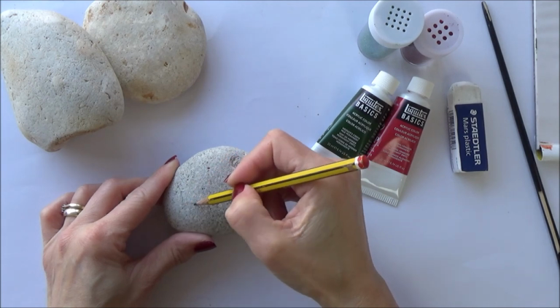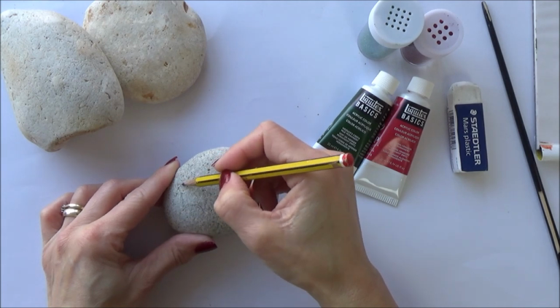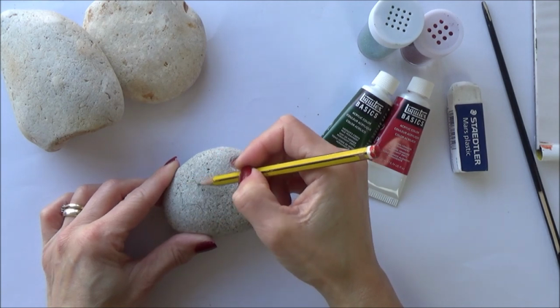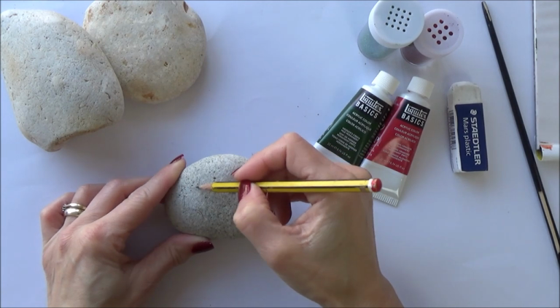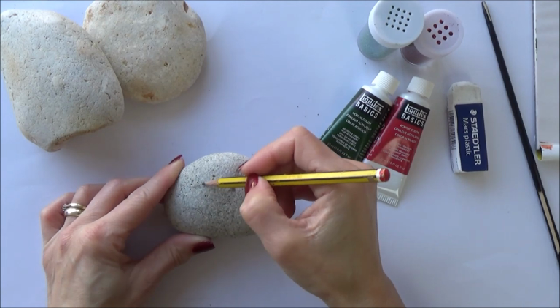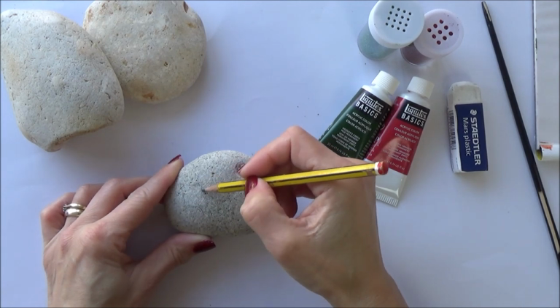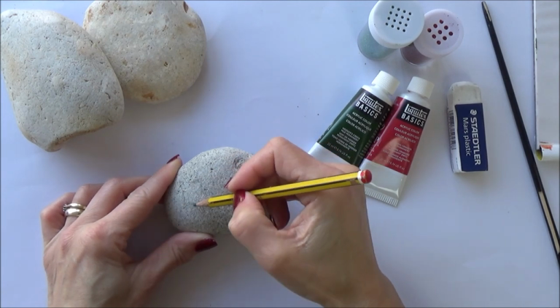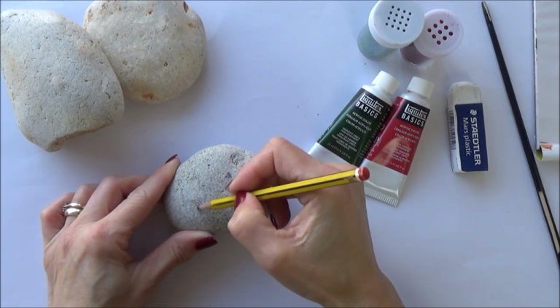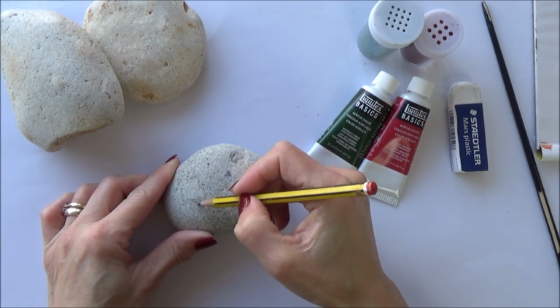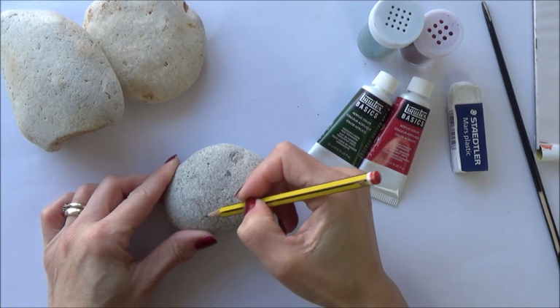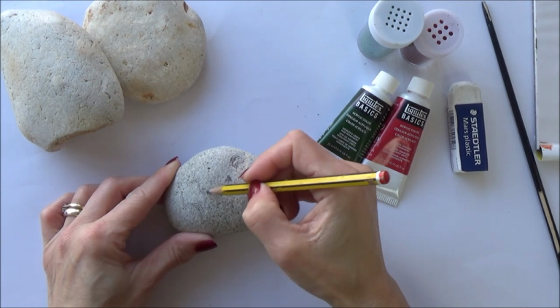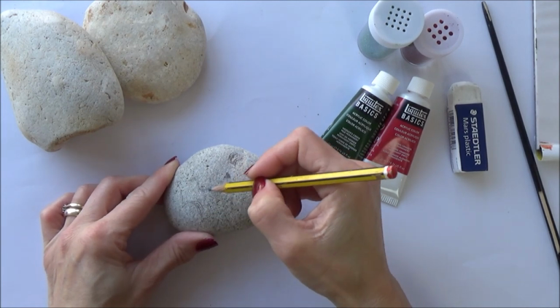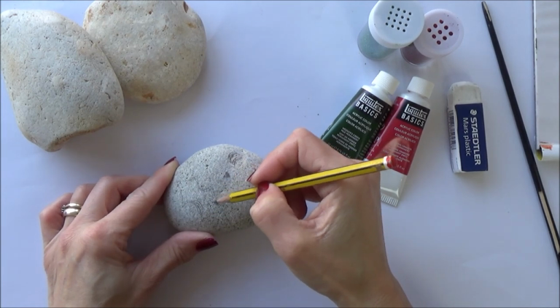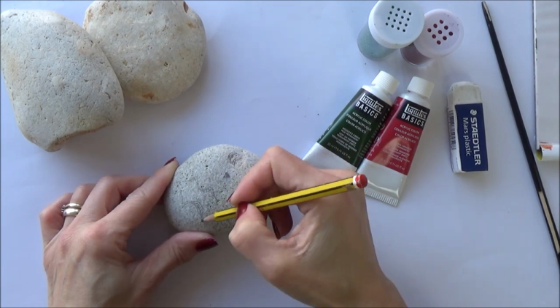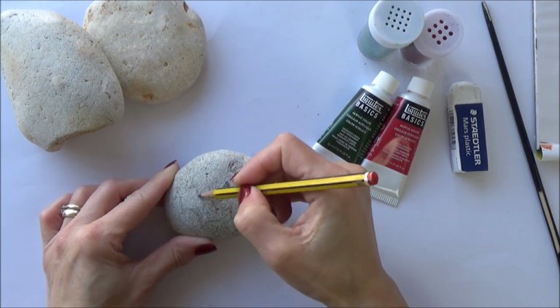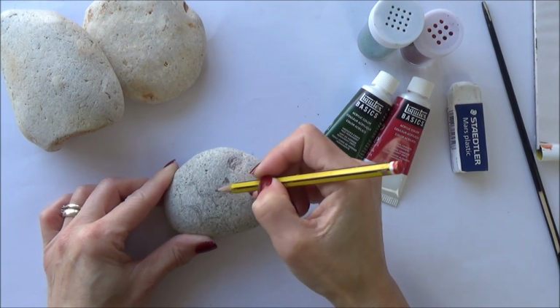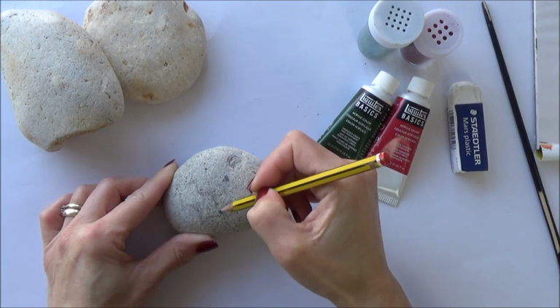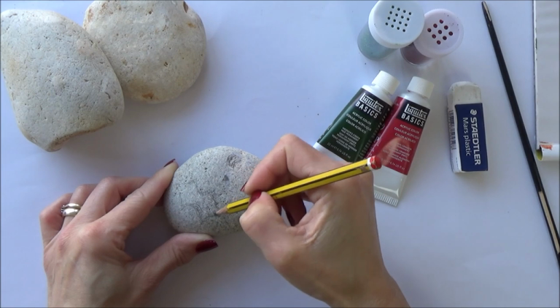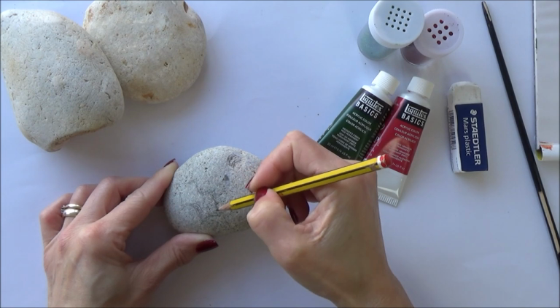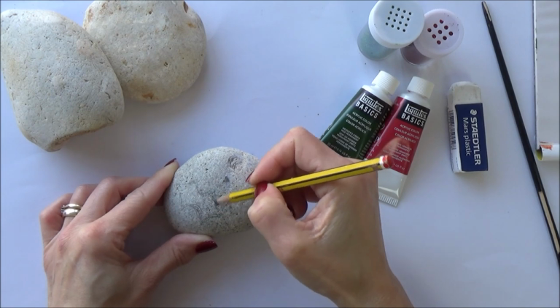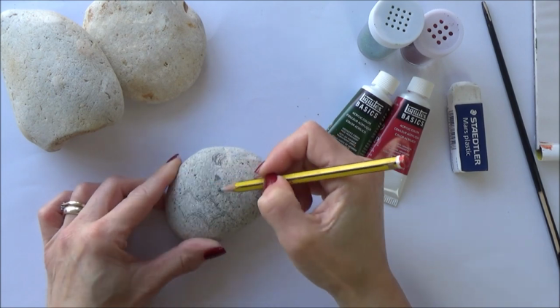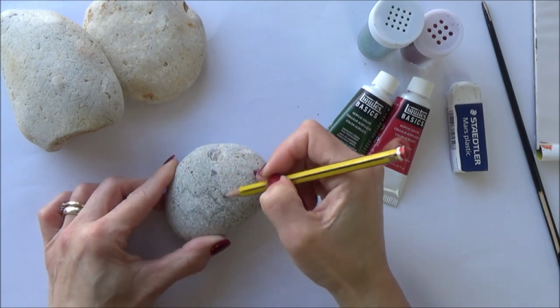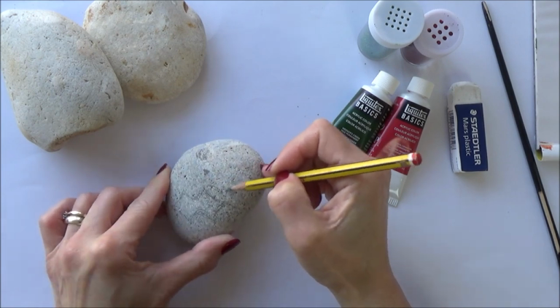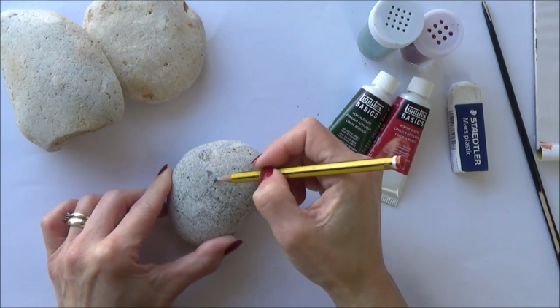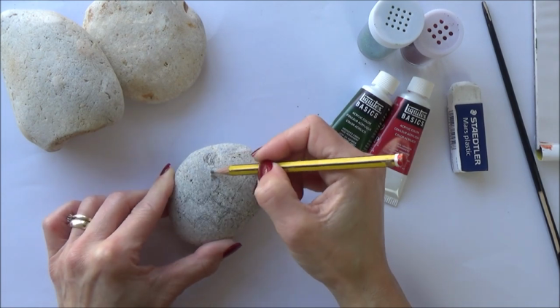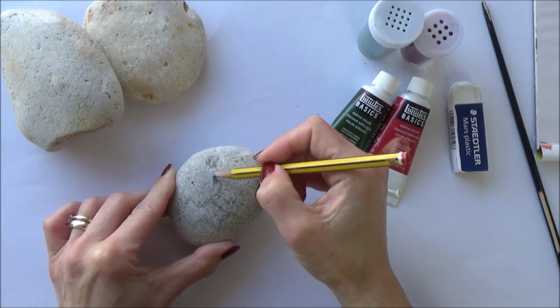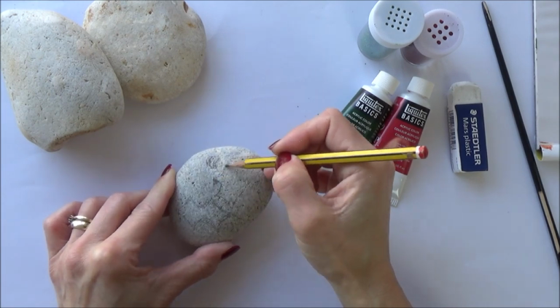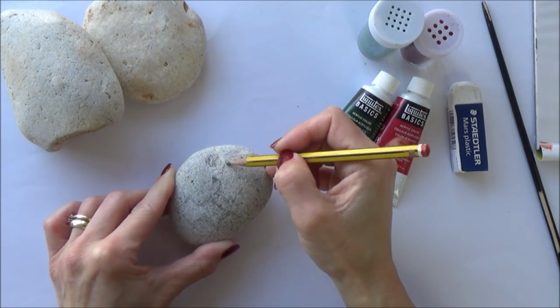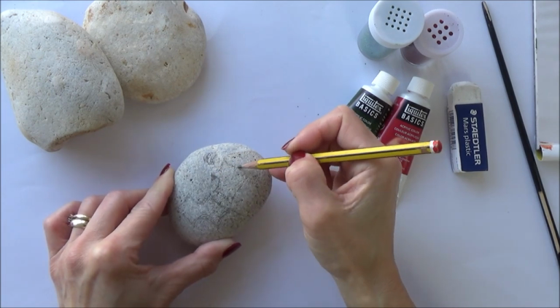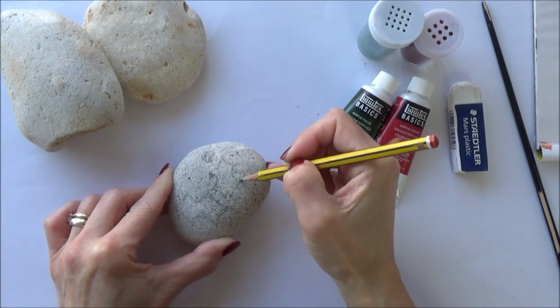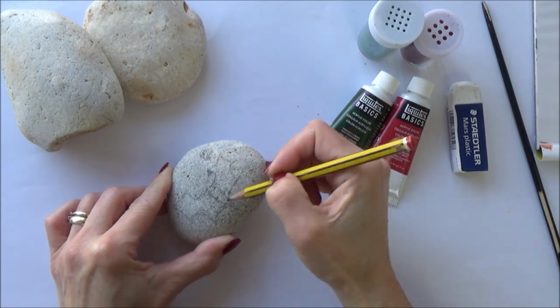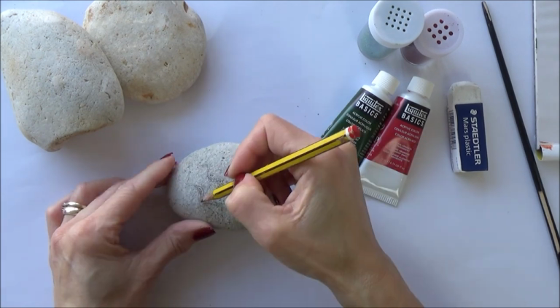So for the first stone painting of a holly leaf, I'm going to start by drawing out a rough outline on my stone with a regular HB pencil.